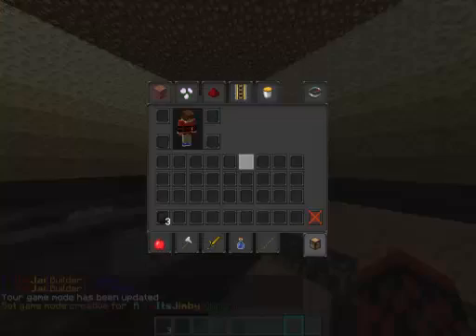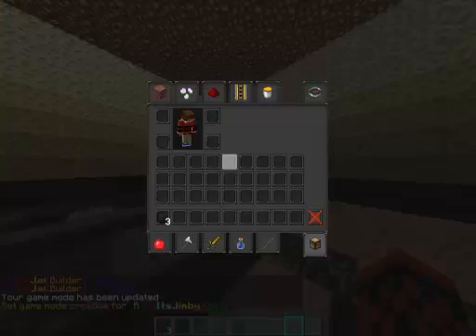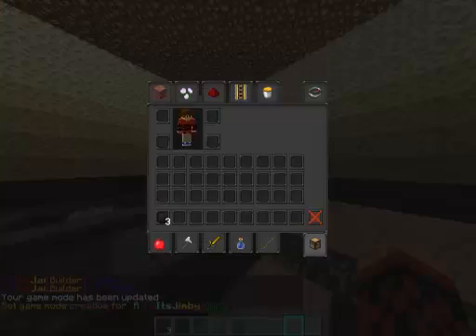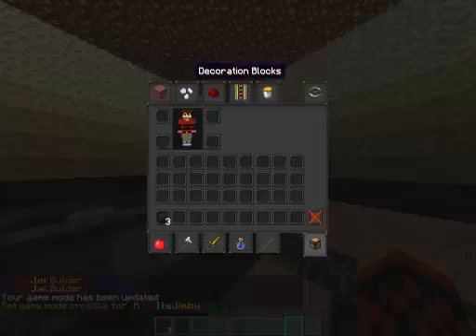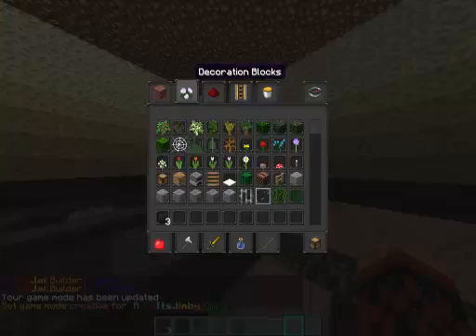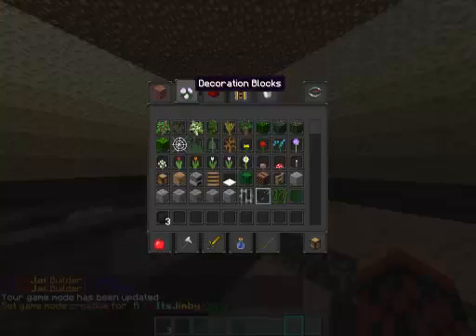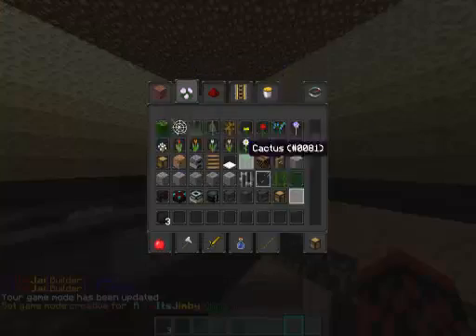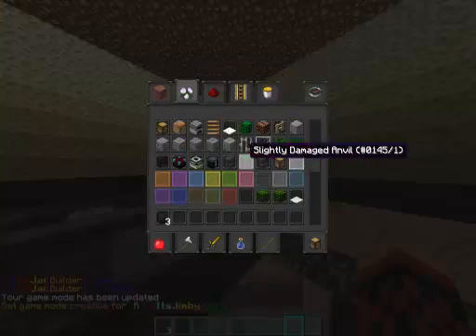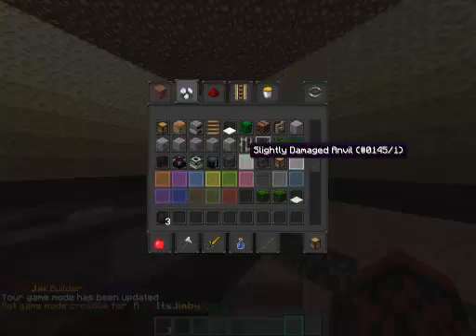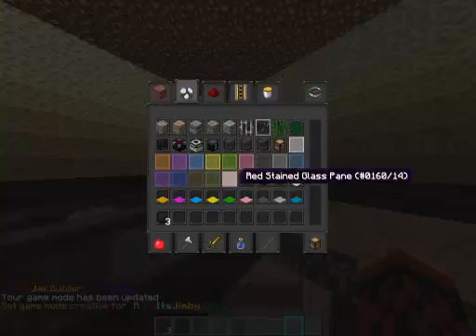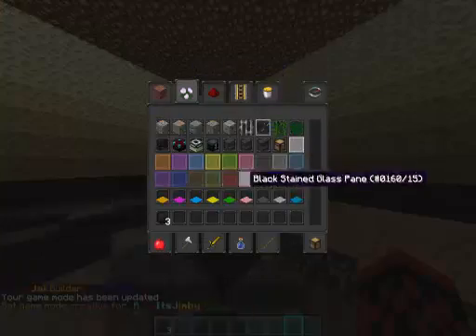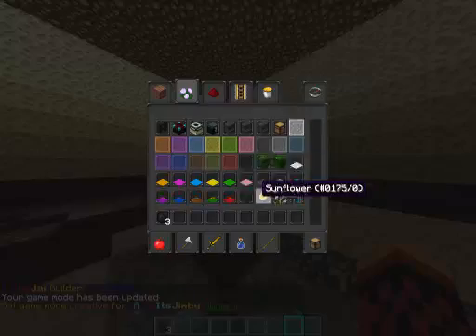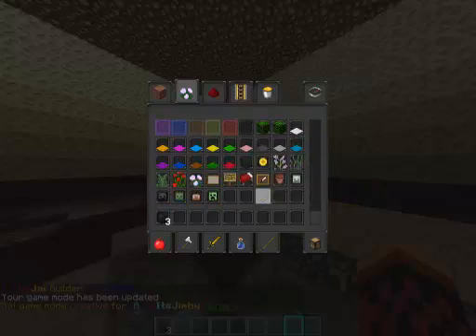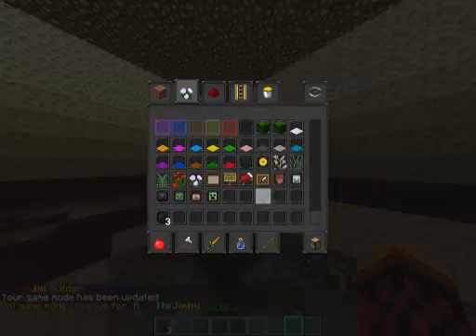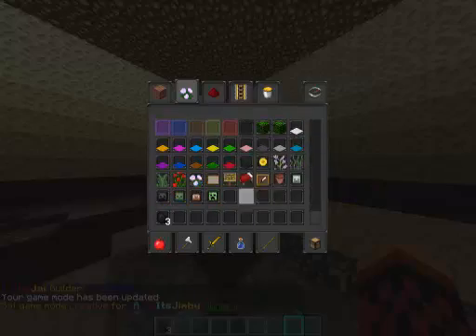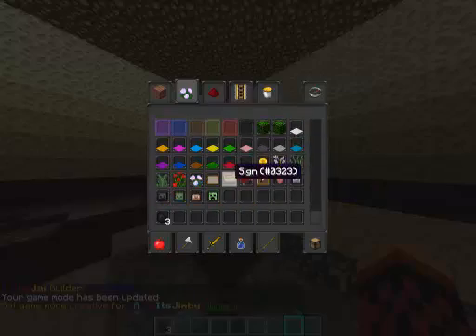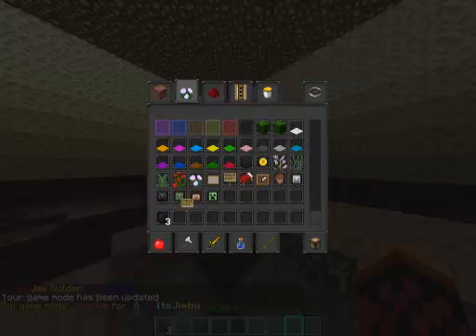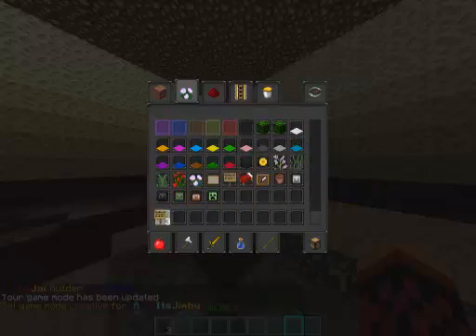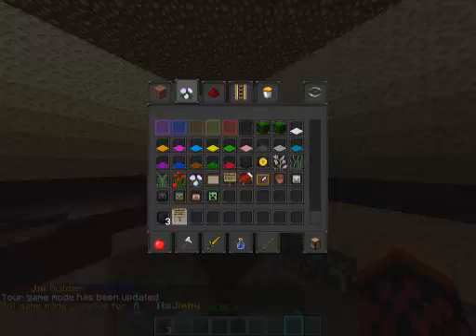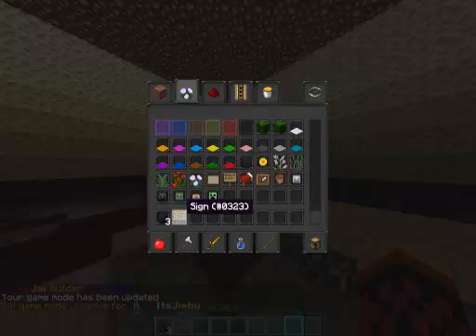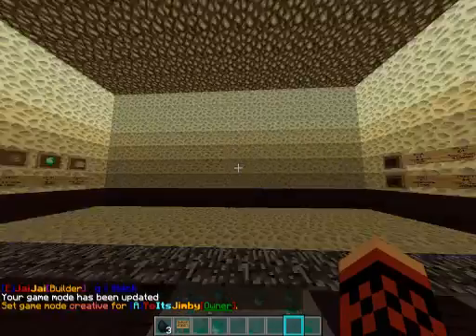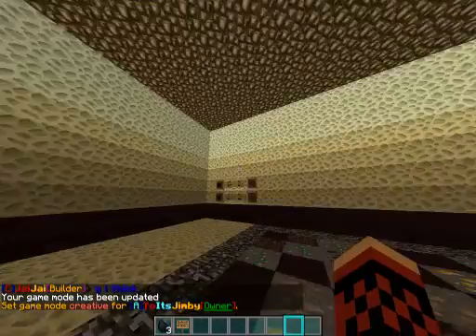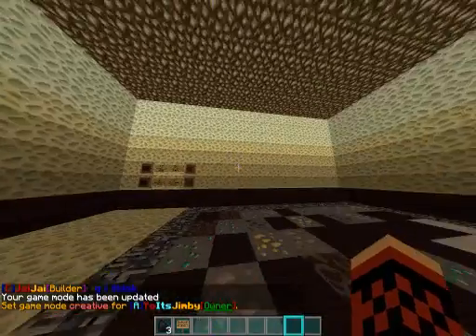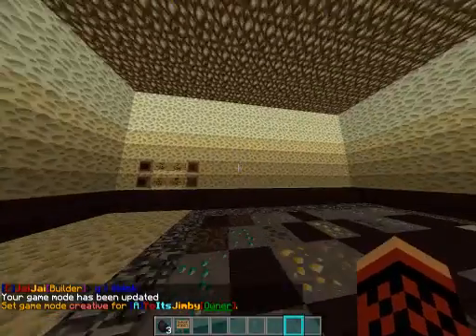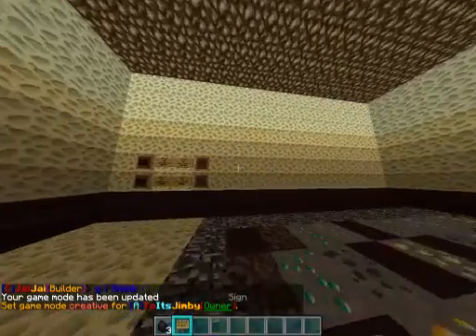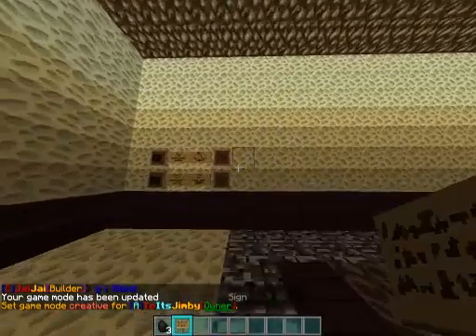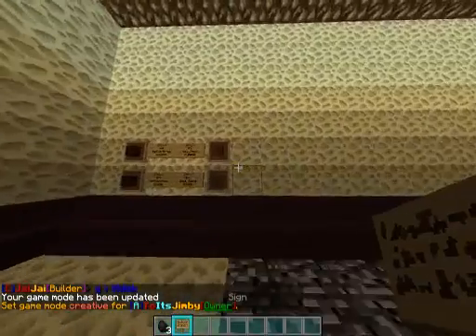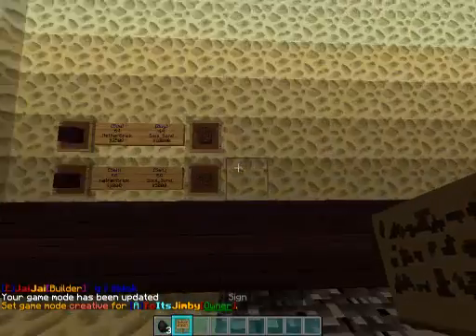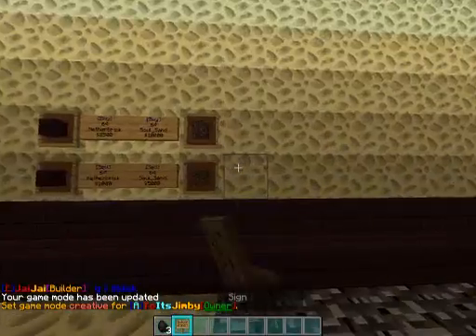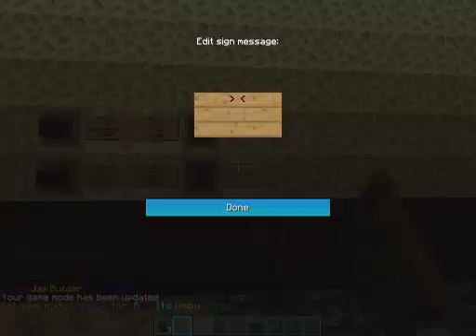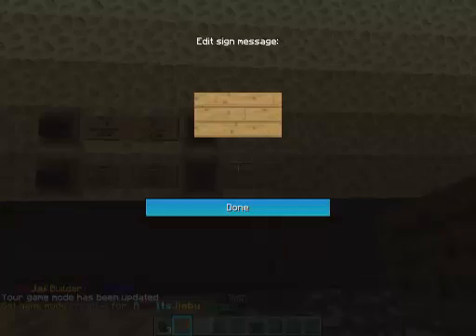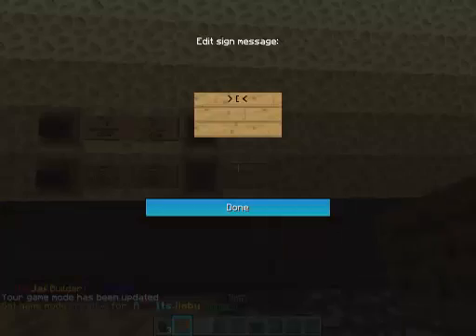E — E is very OP. Mostly just diamonds, emeralds, iron blocks, a little bit of soul sand.